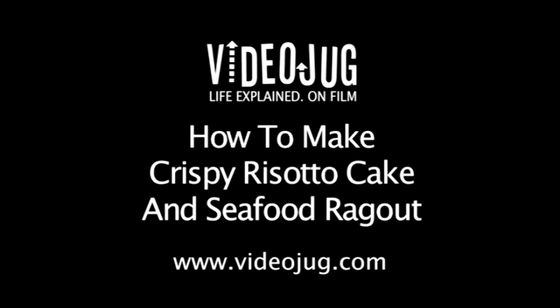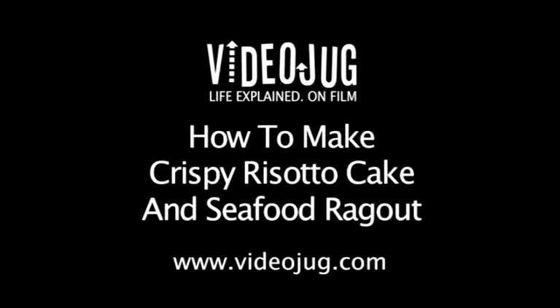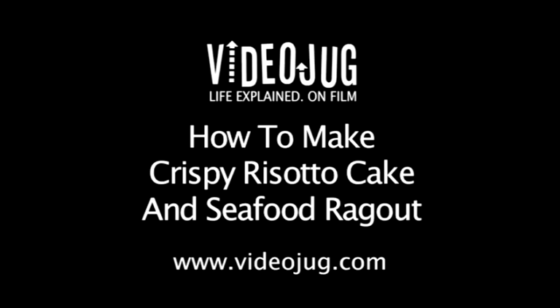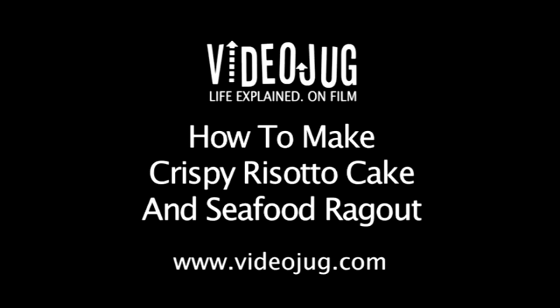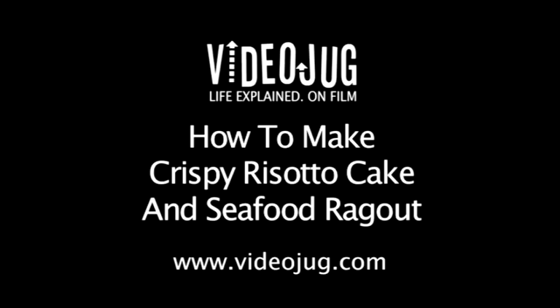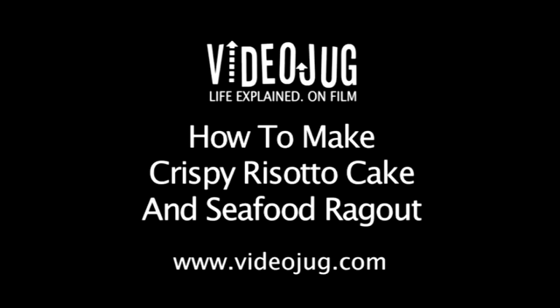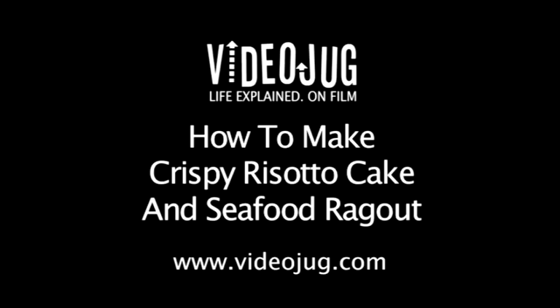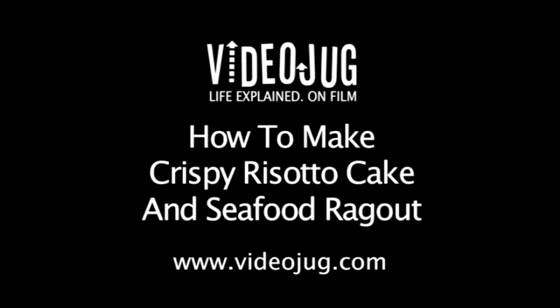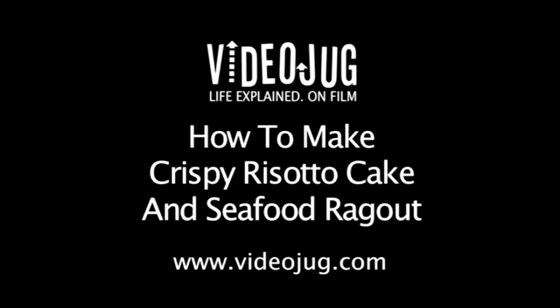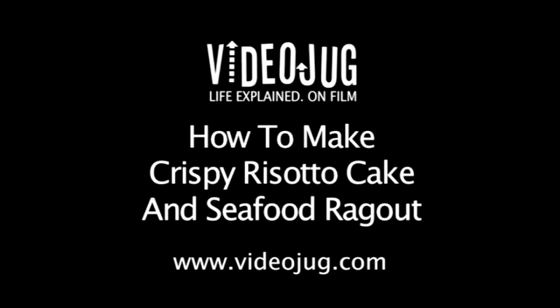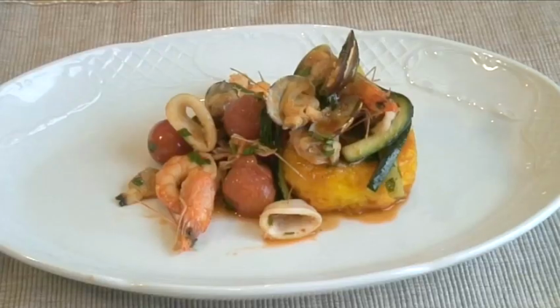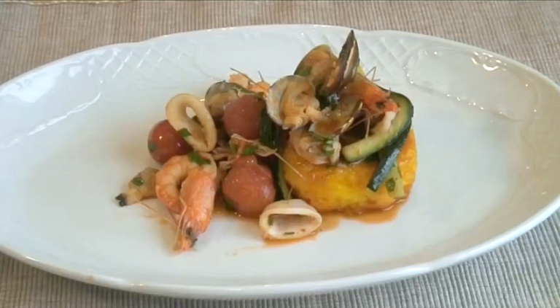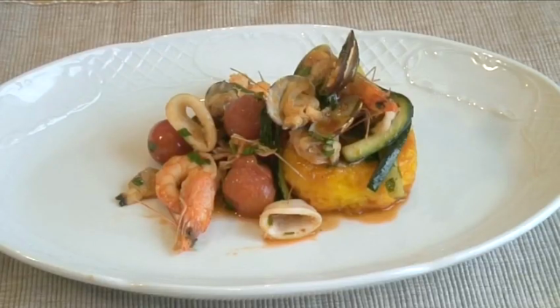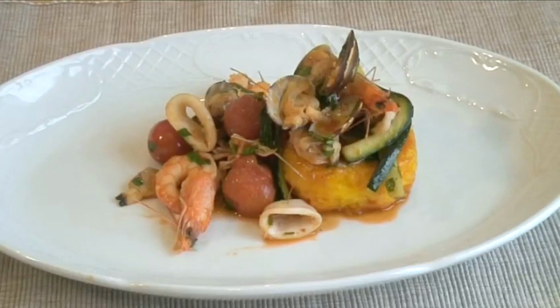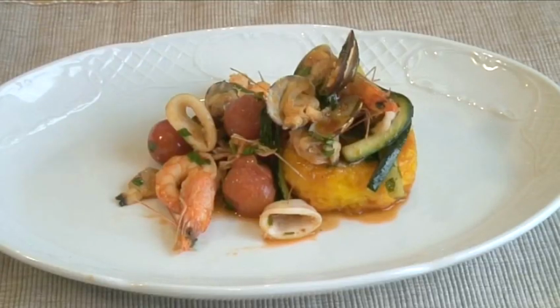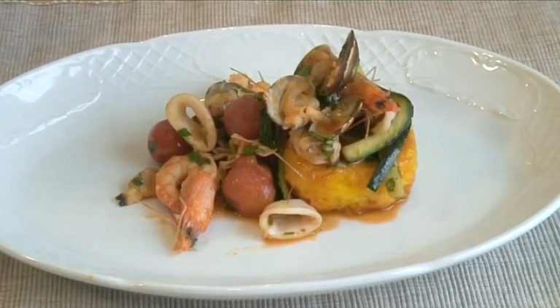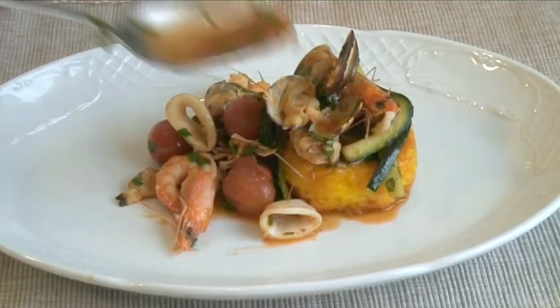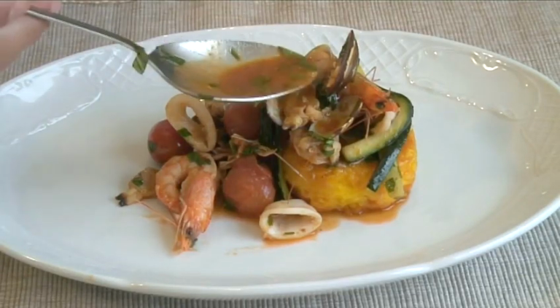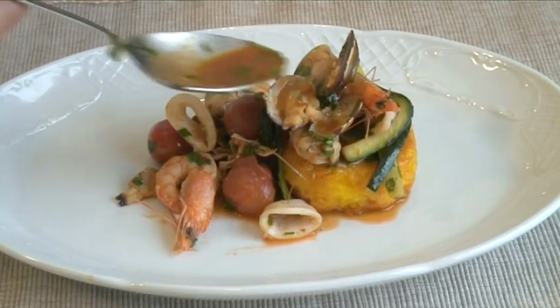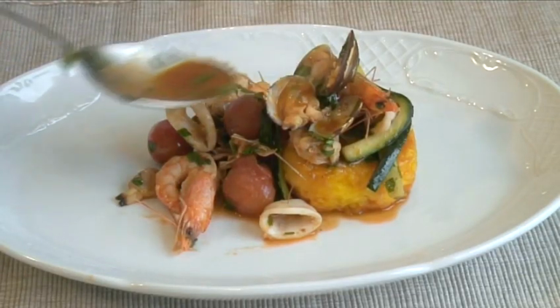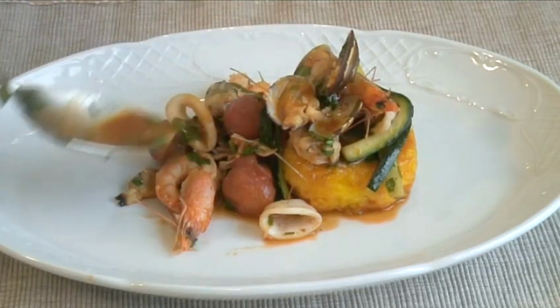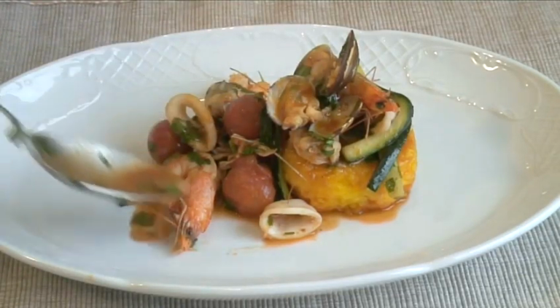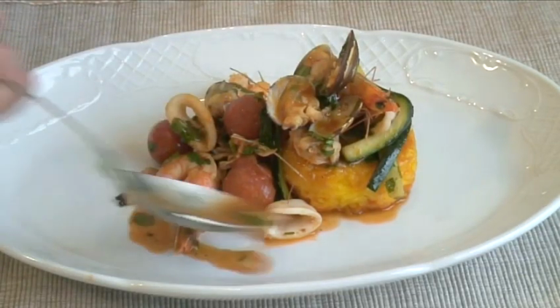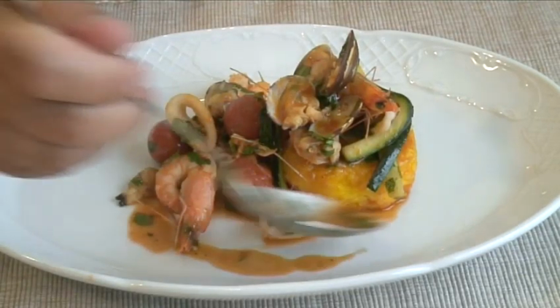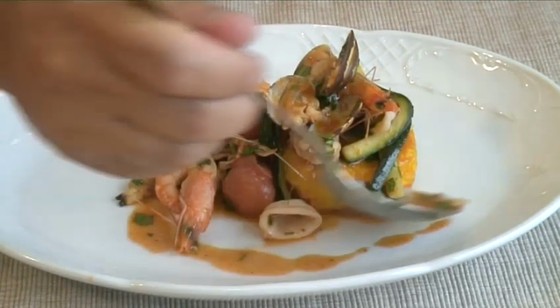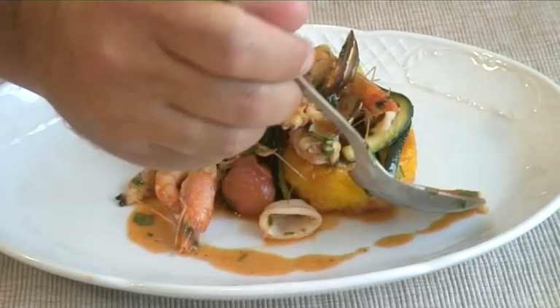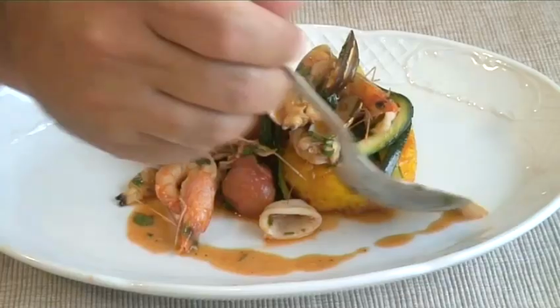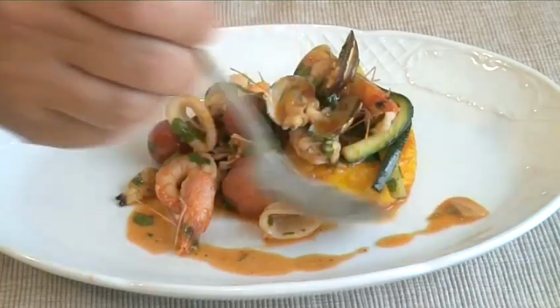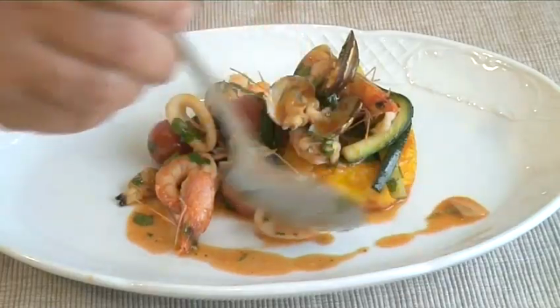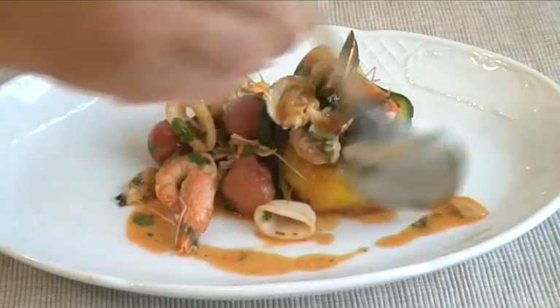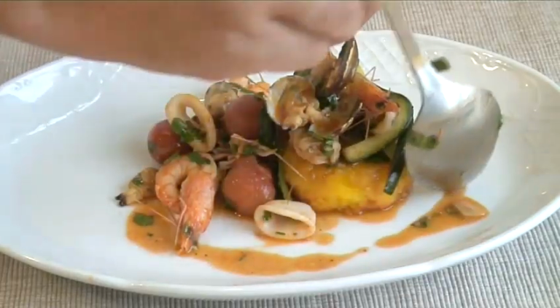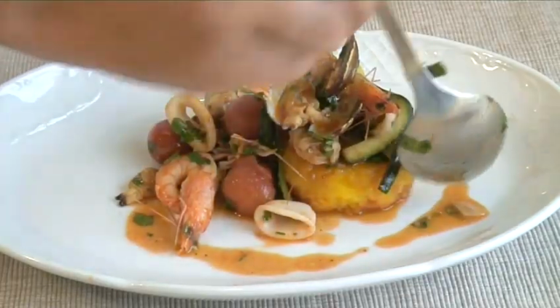Hello and welcome to VideoJug. We're going to show you how to make crispy risotto cake and seafood ragu.